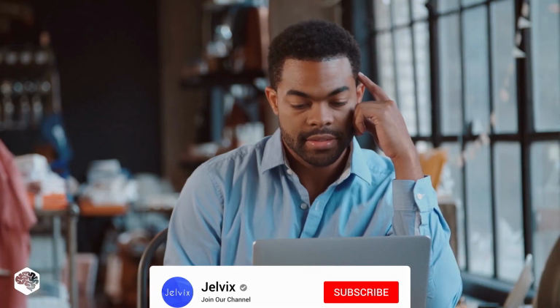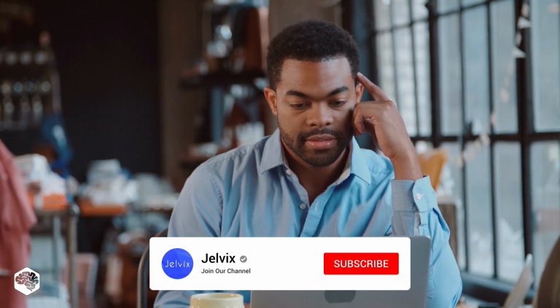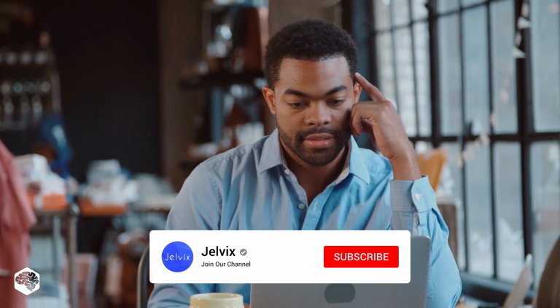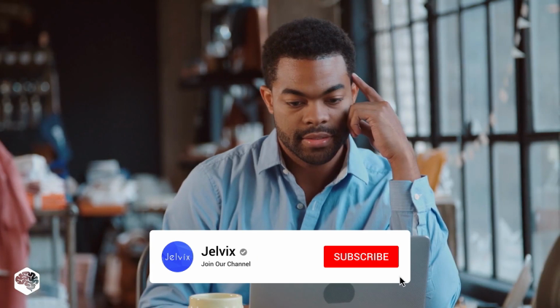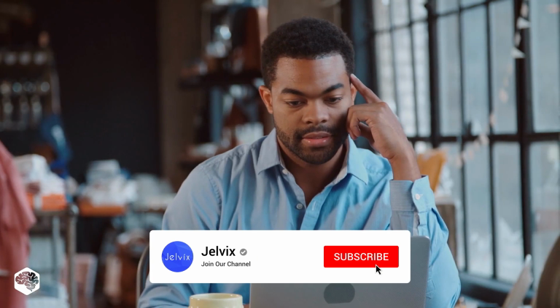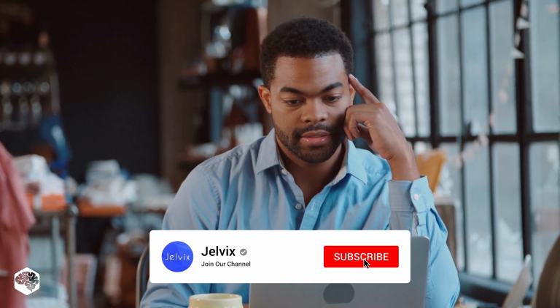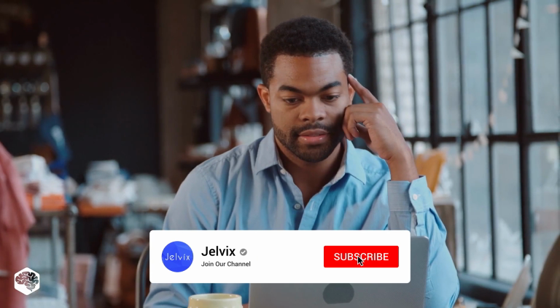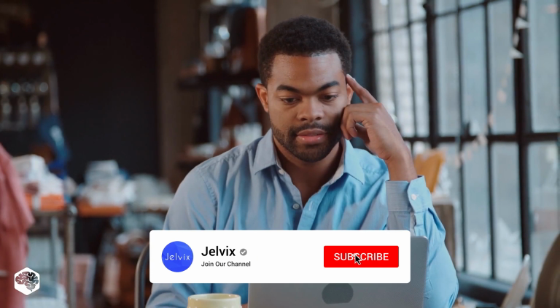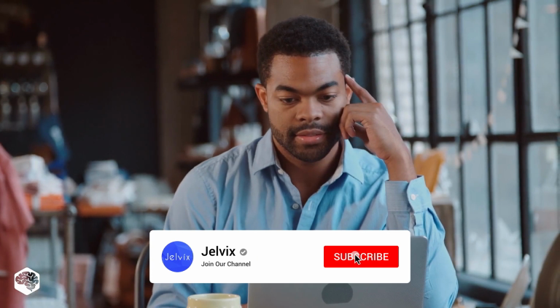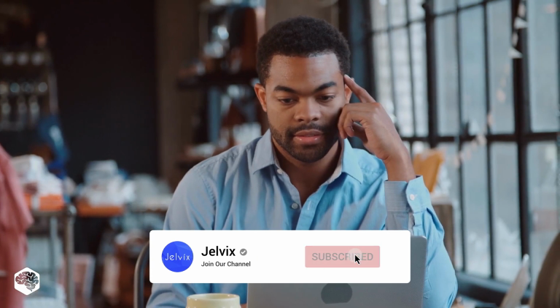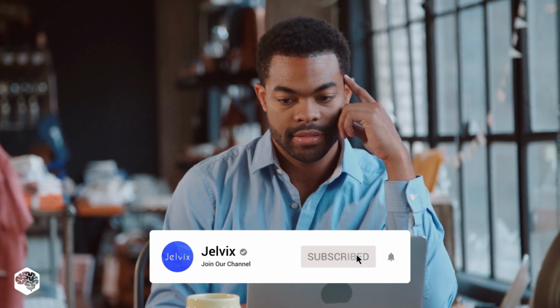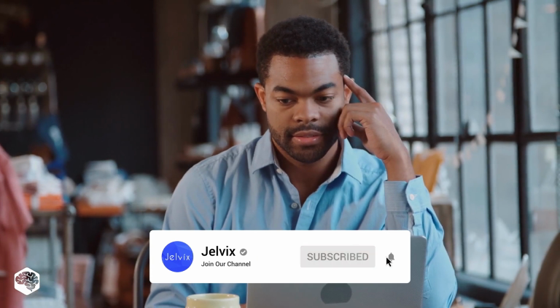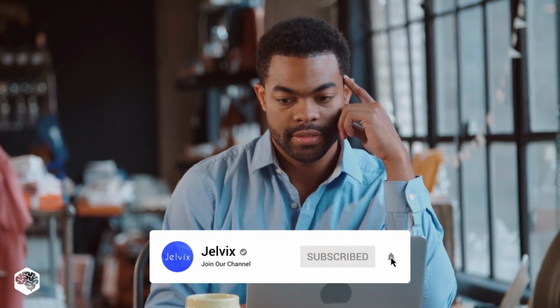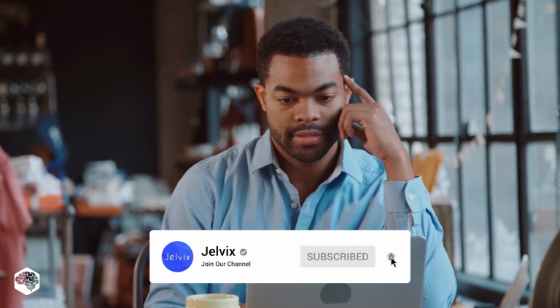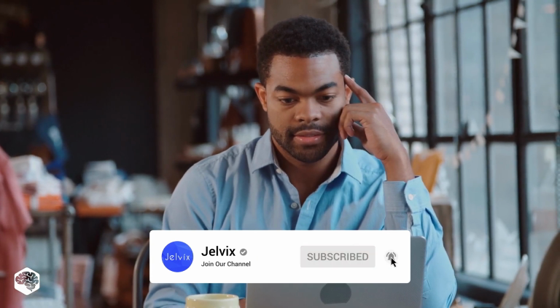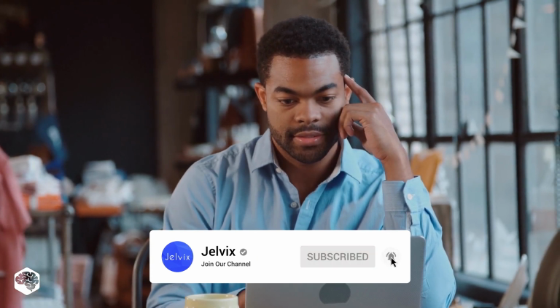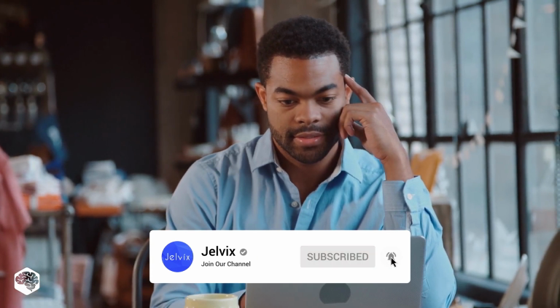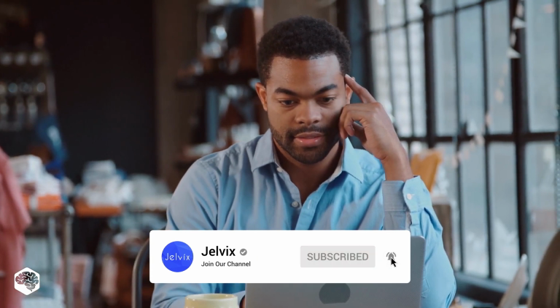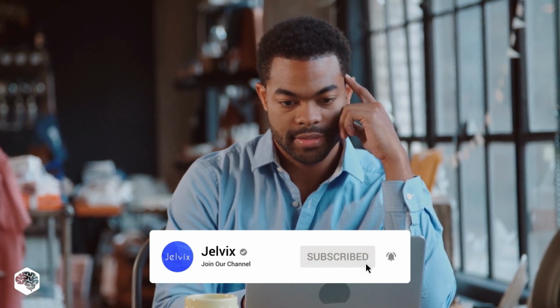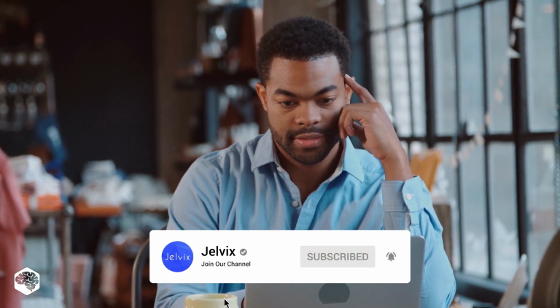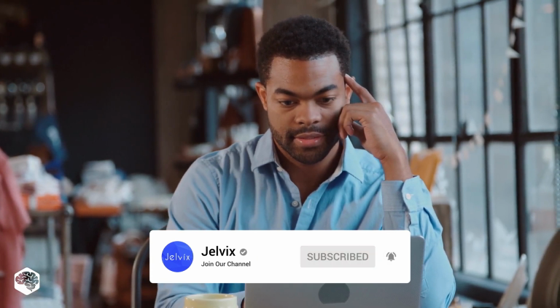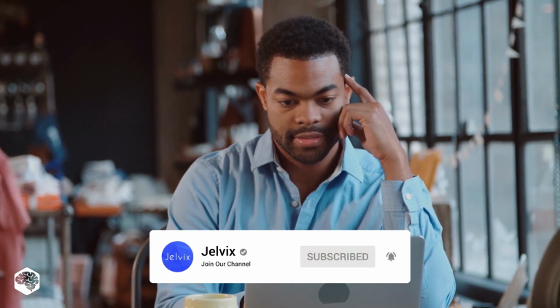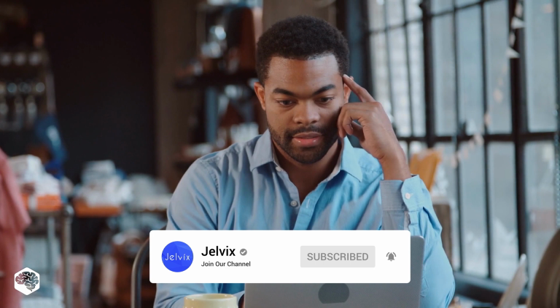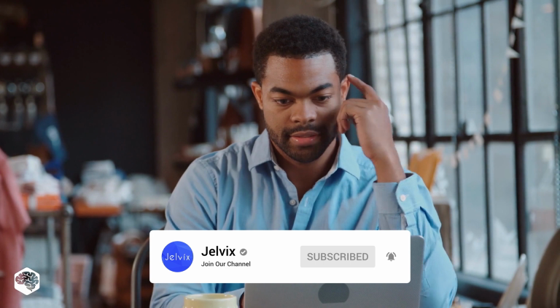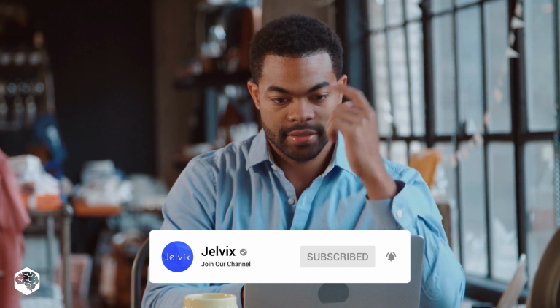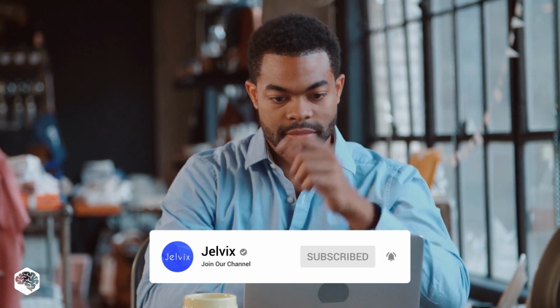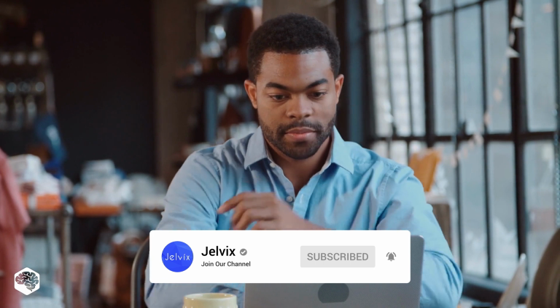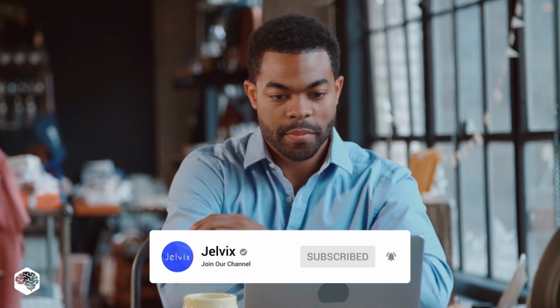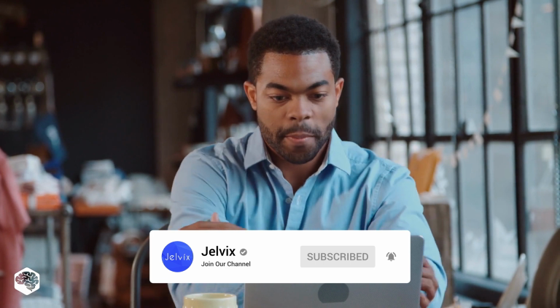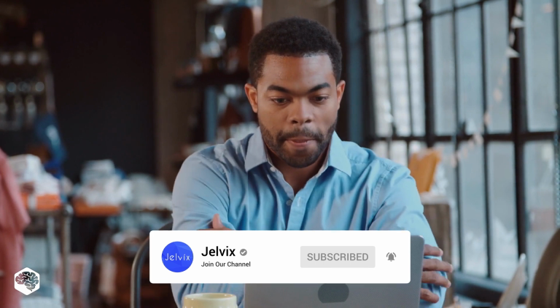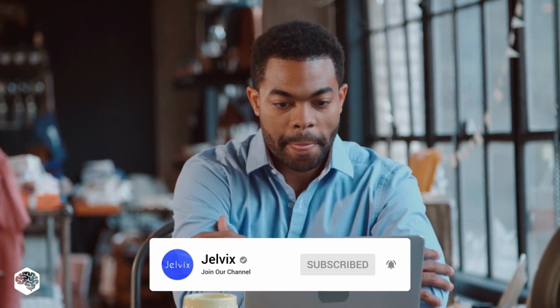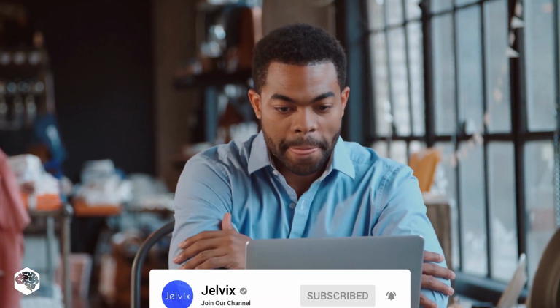You're on the Jelvix channel — weekly videos on tech in 5 minutes. Don't forget to subscribe.